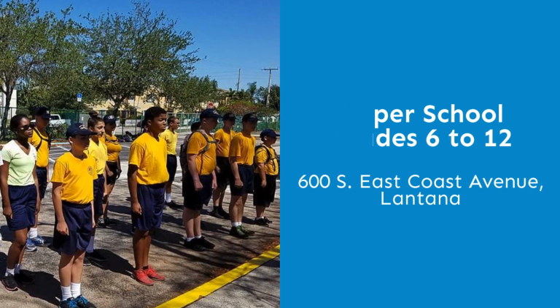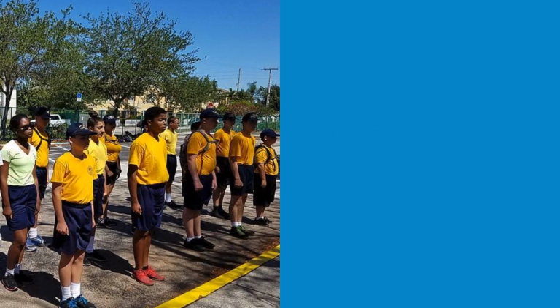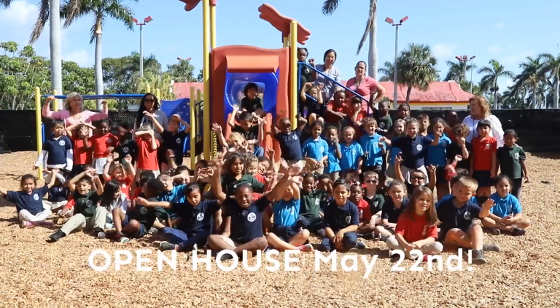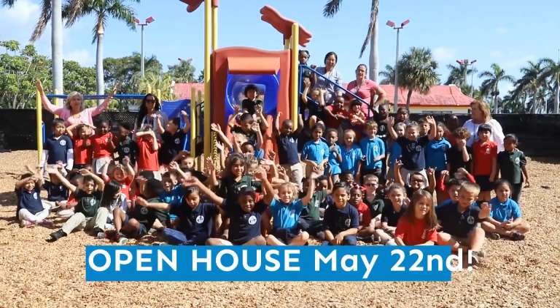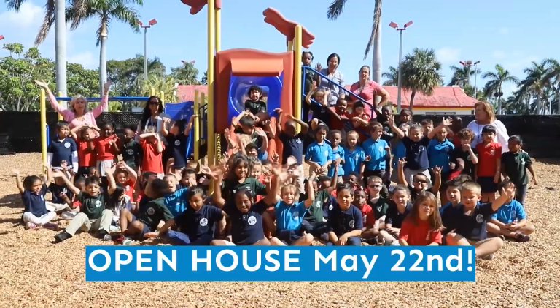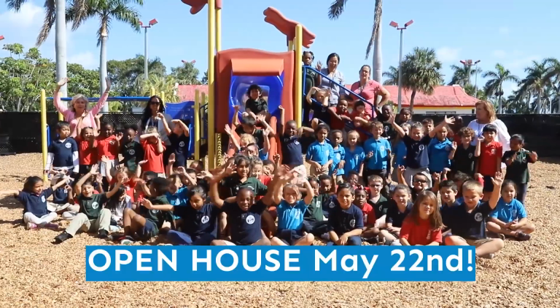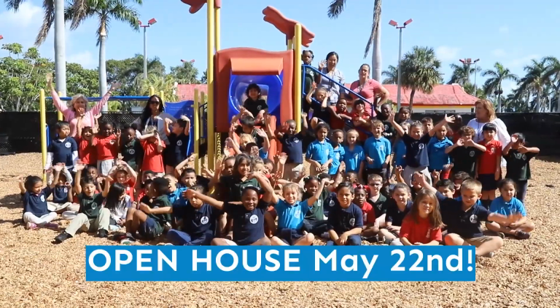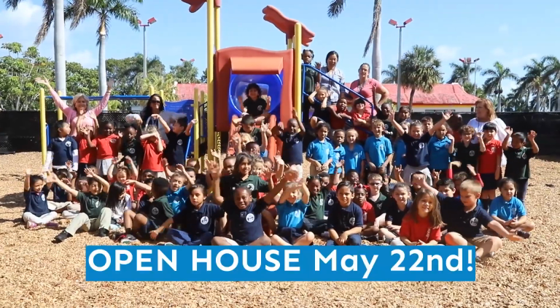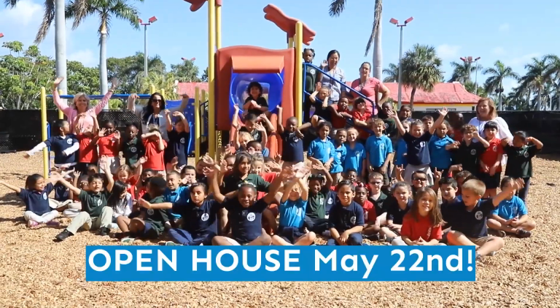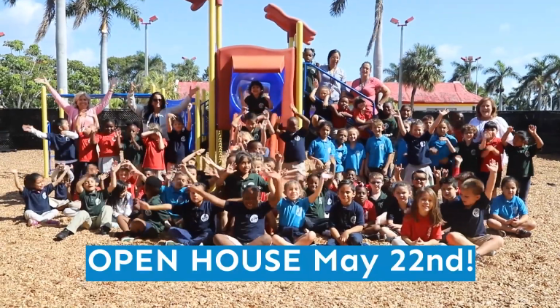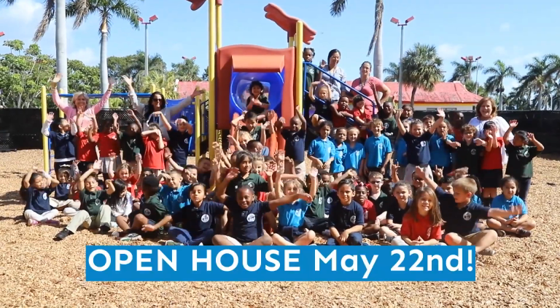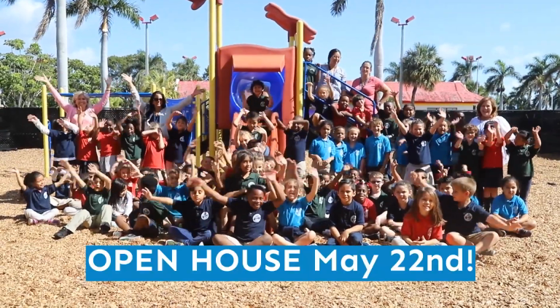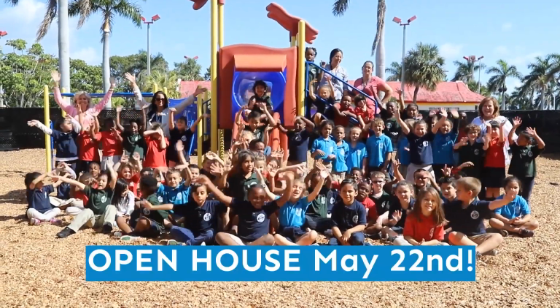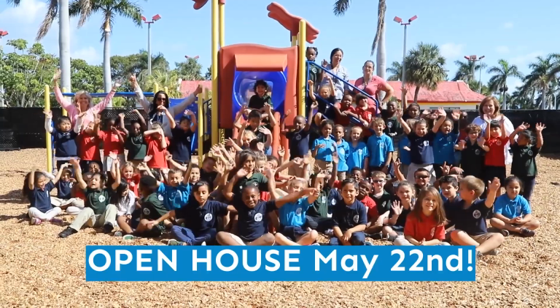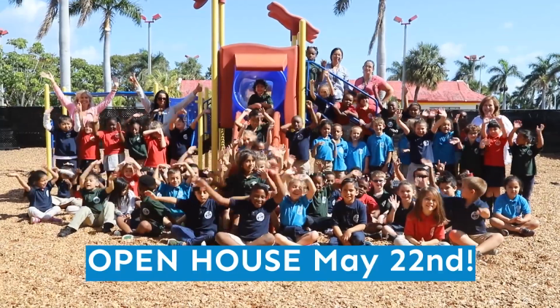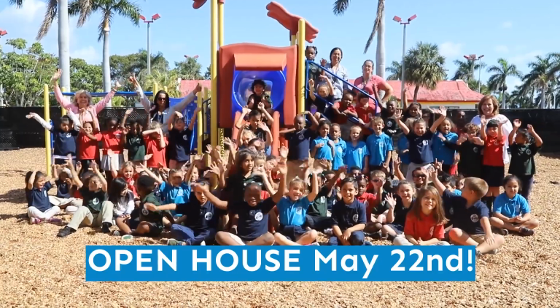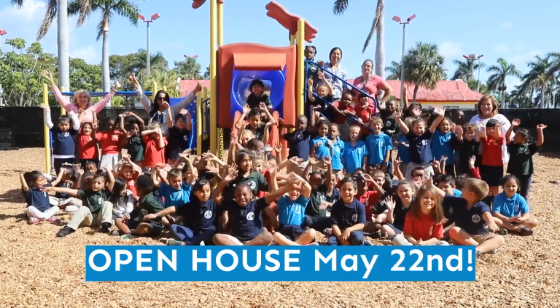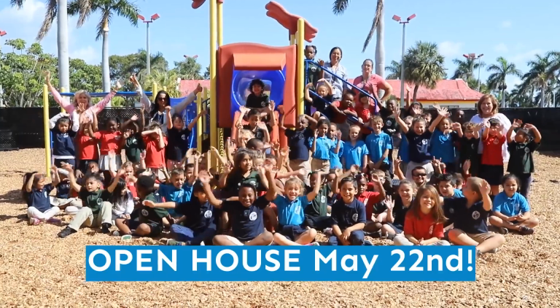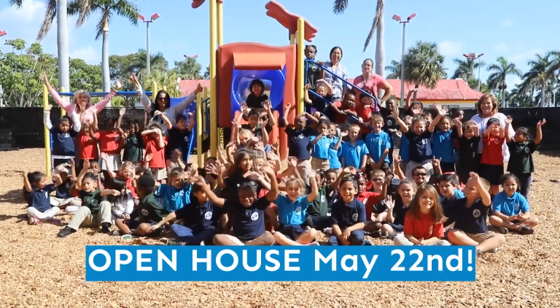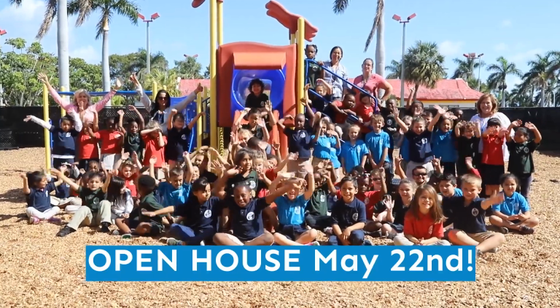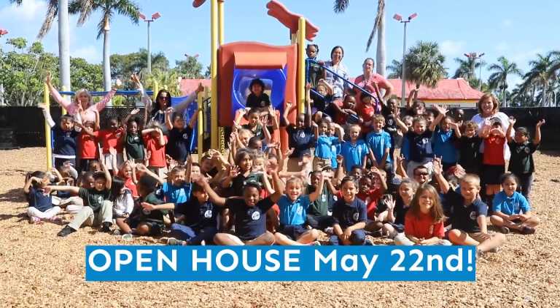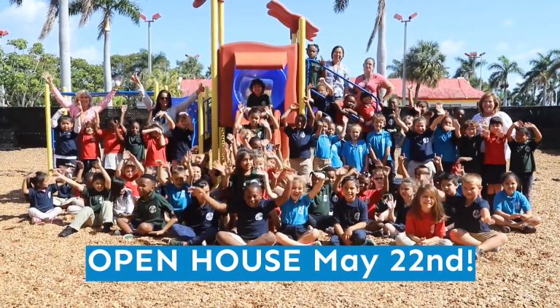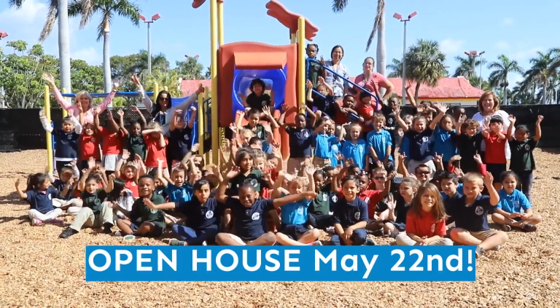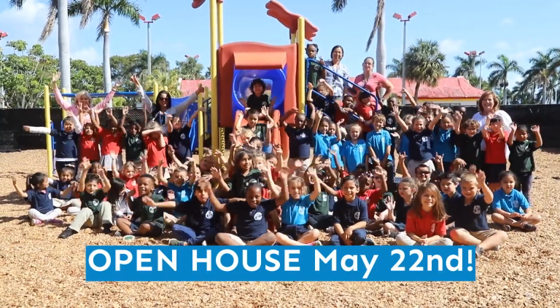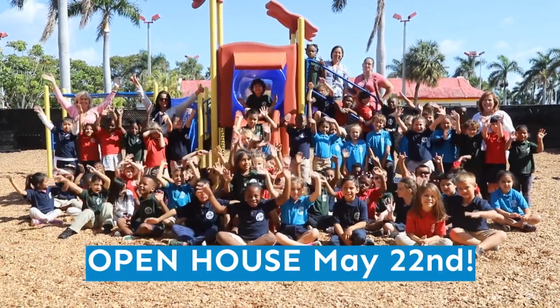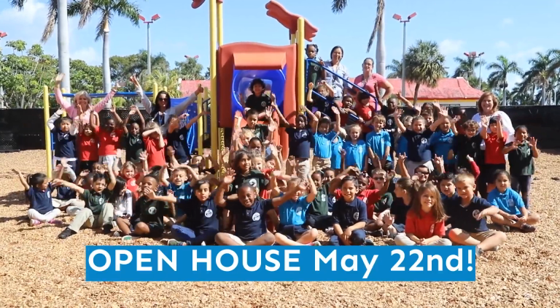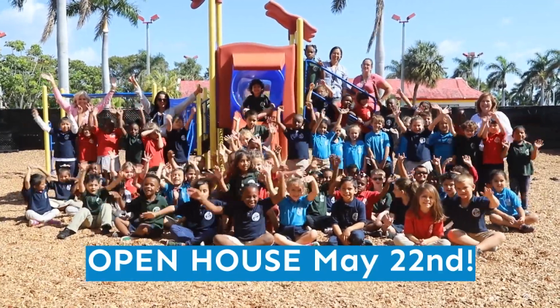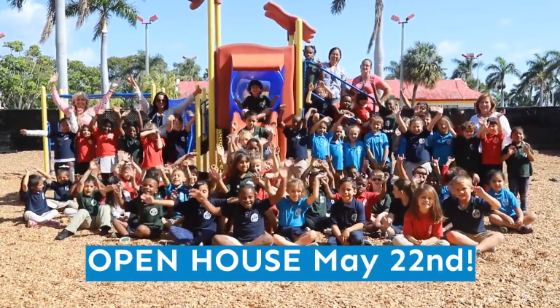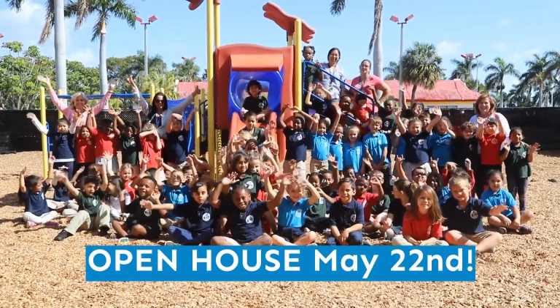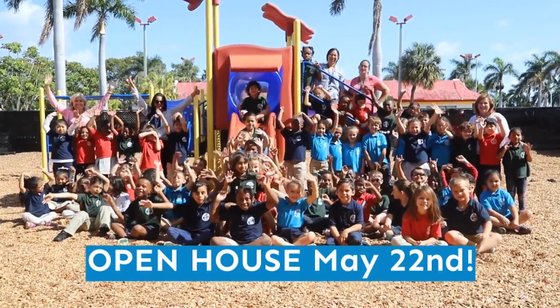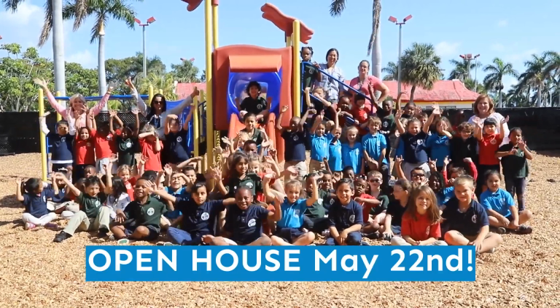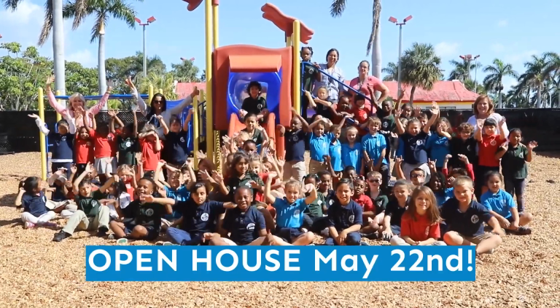Don't miss your chance on Tuesday, May 22nd, to learn all about what the Palm Beach Maritime Academy has to offer your child.